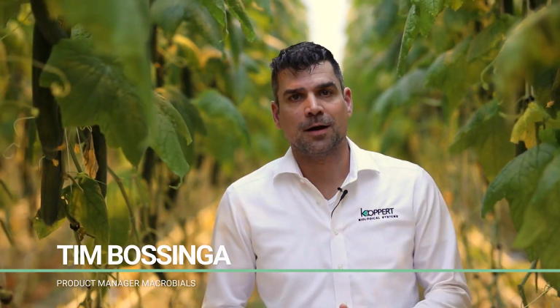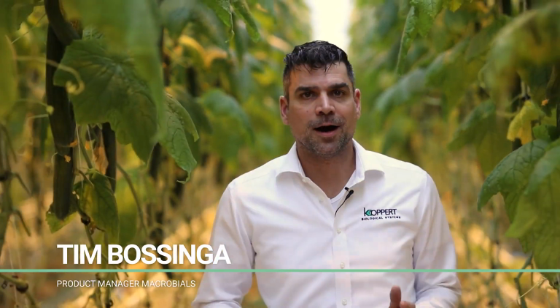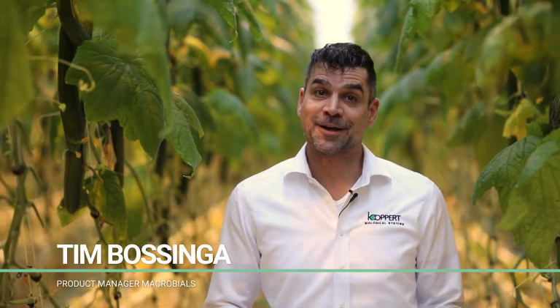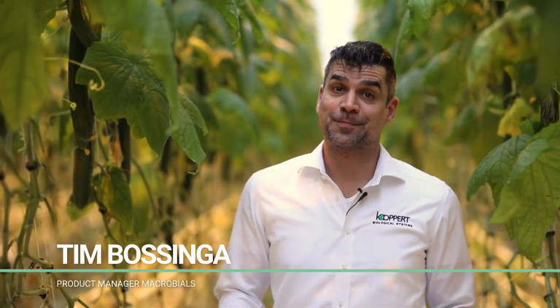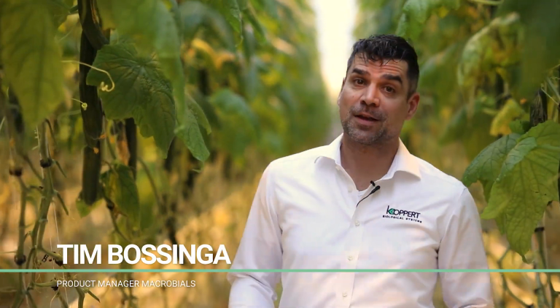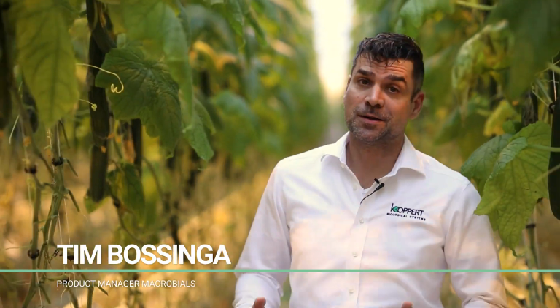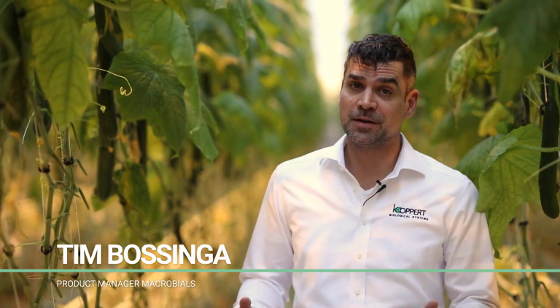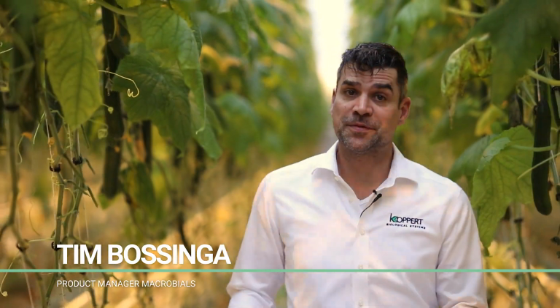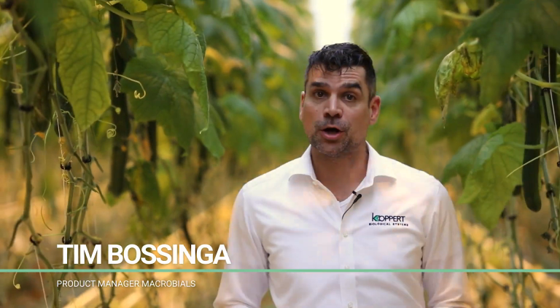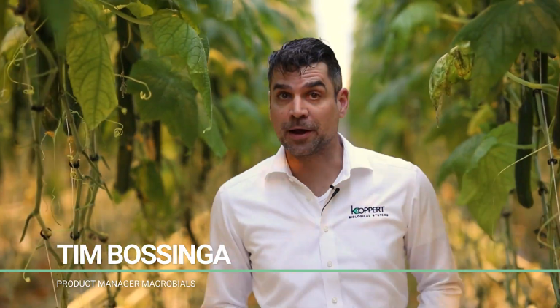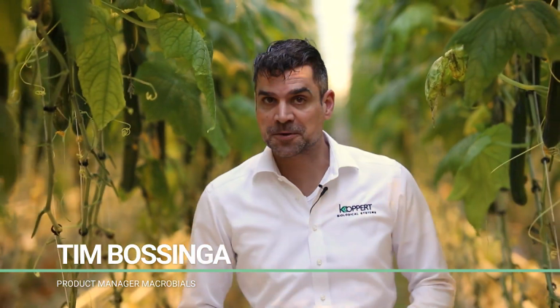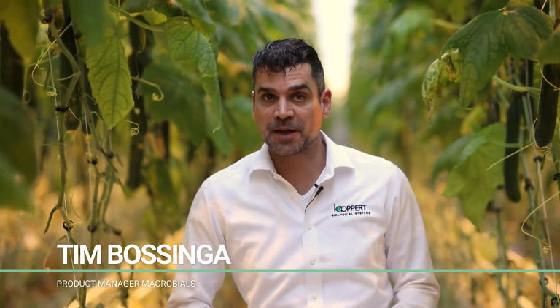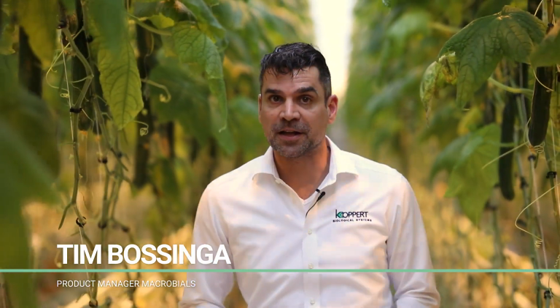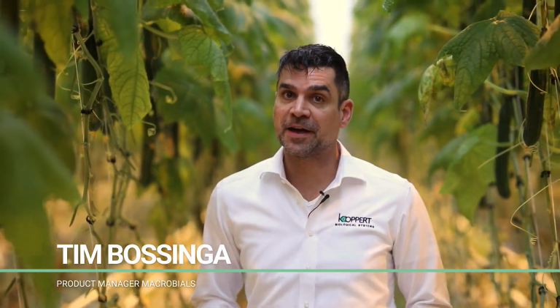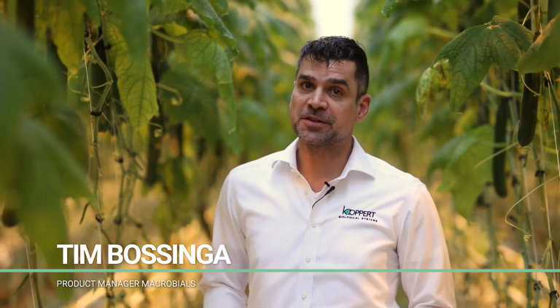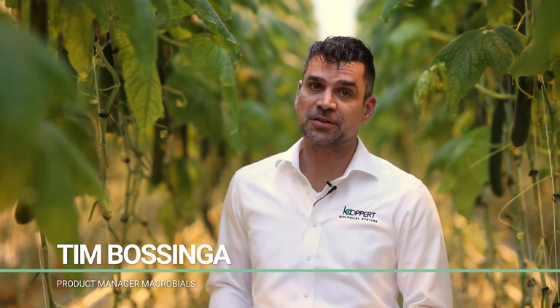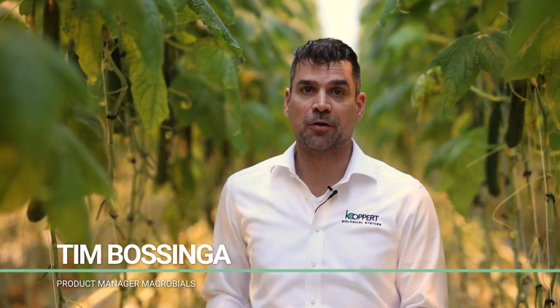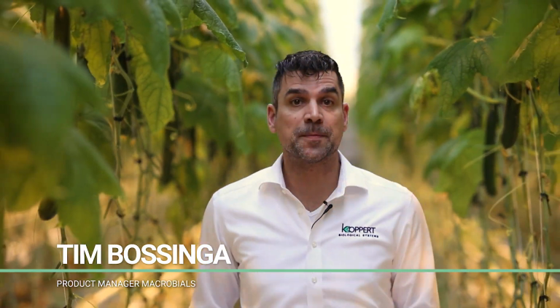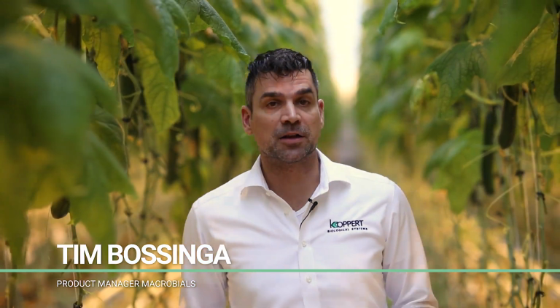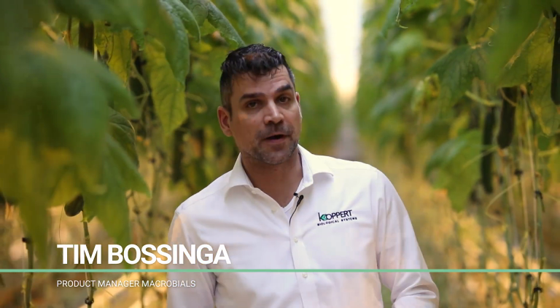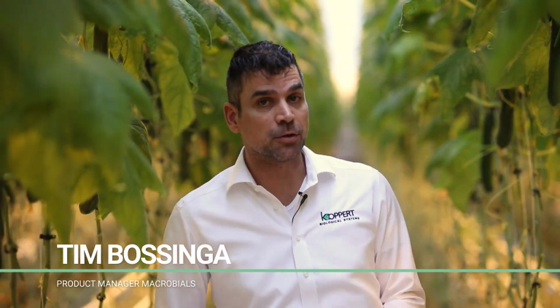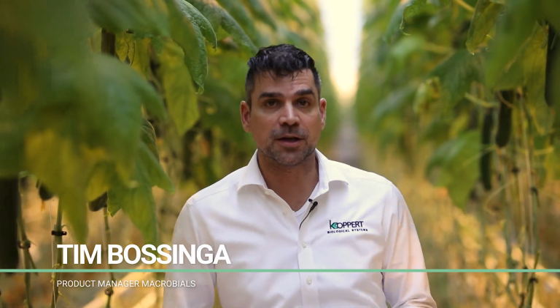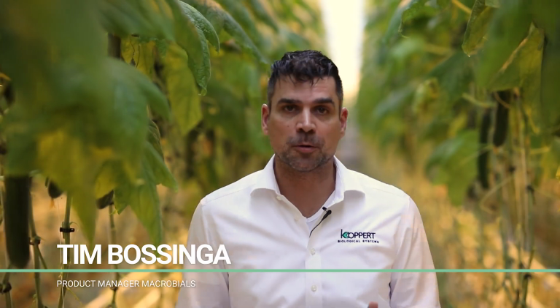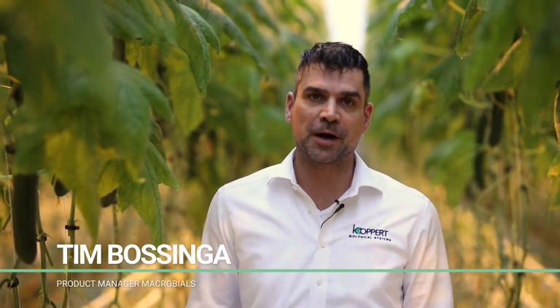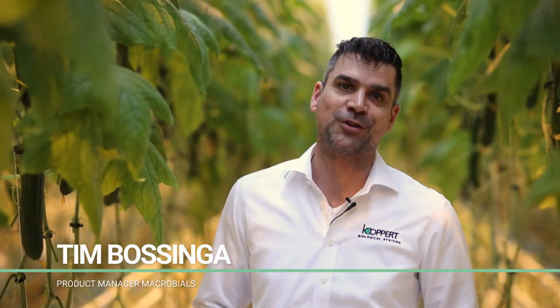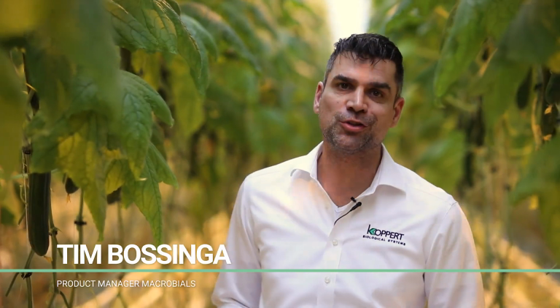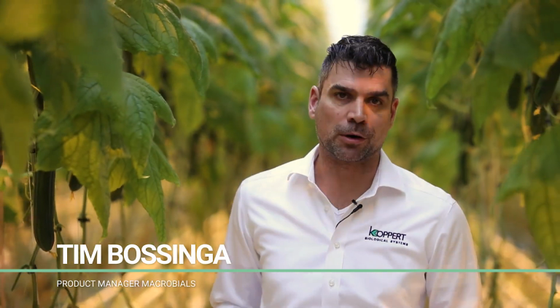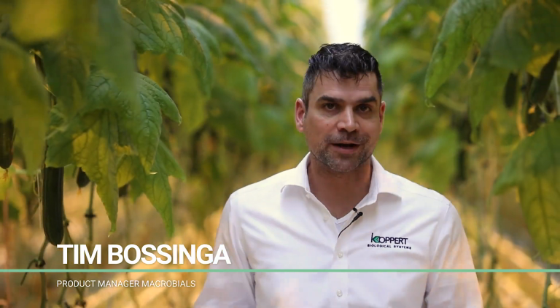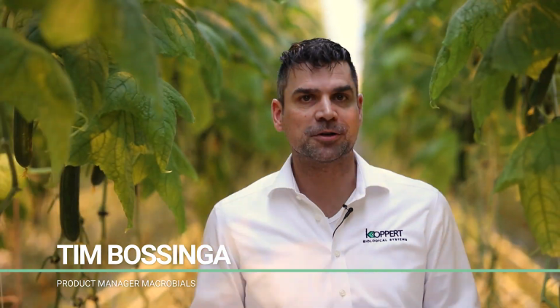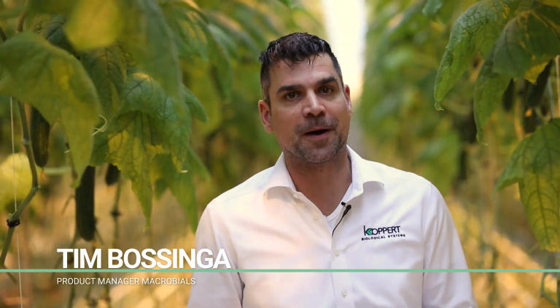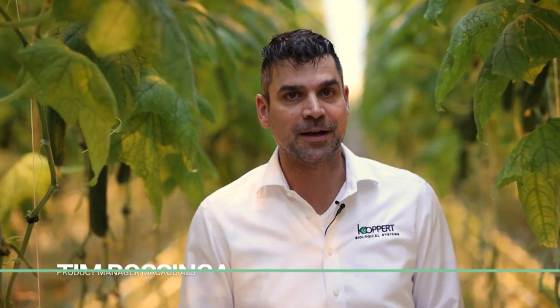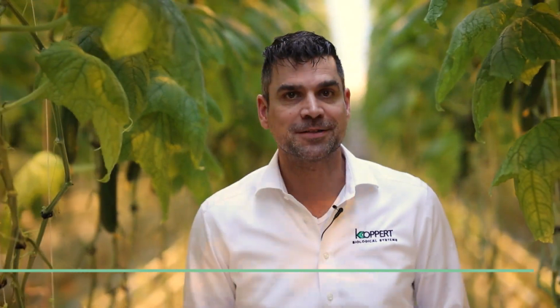Hi, in this video I'll explain the advantages of Spydex Vital in comparison to our regular Spydex.